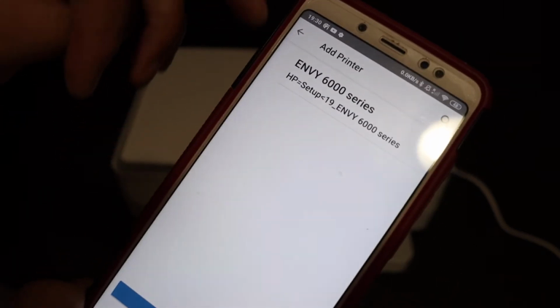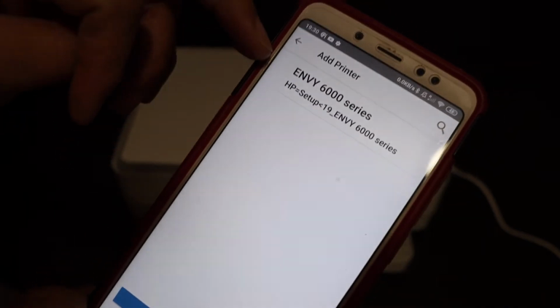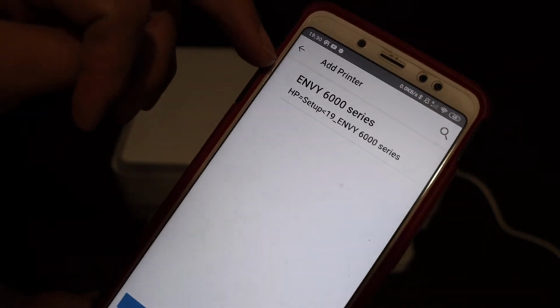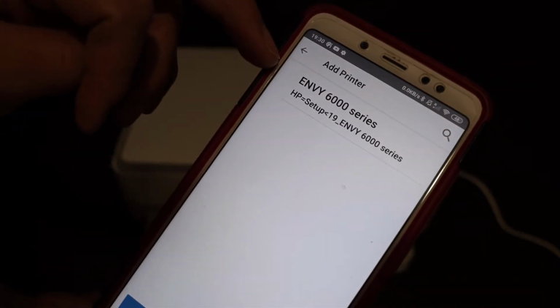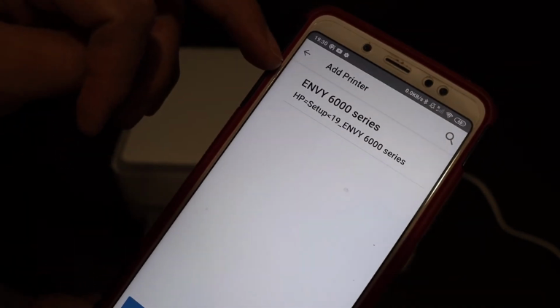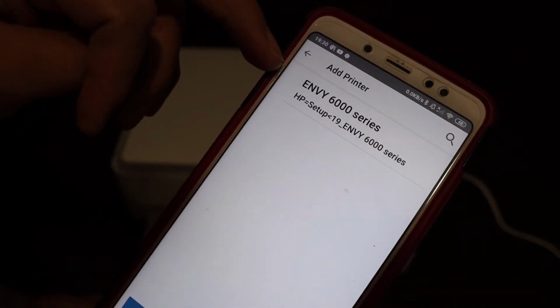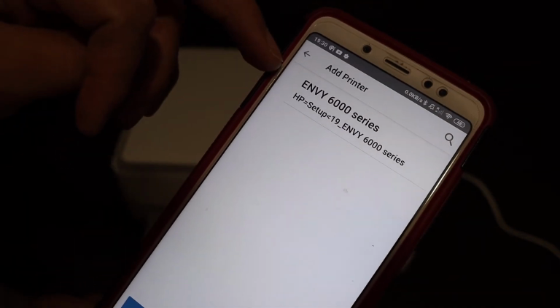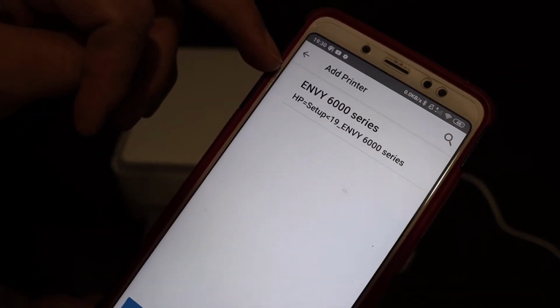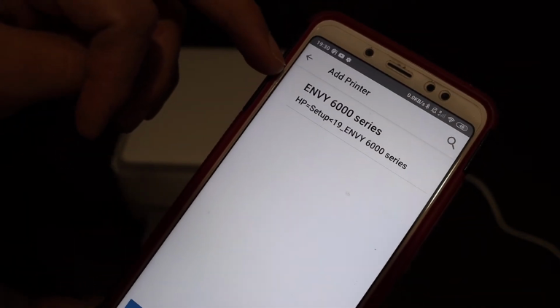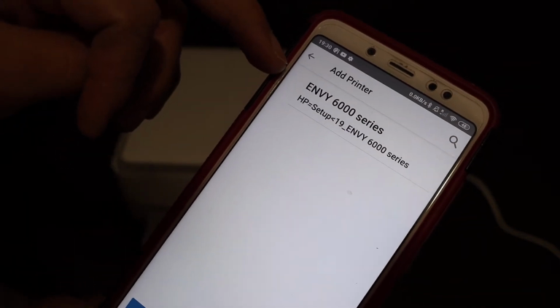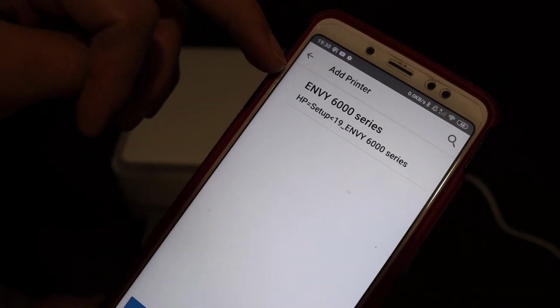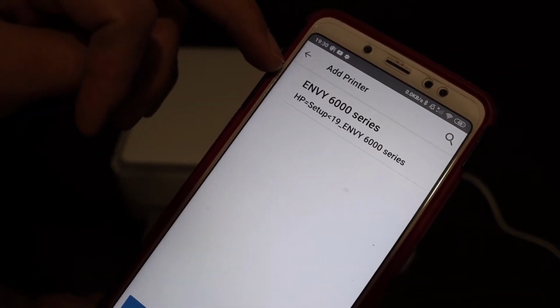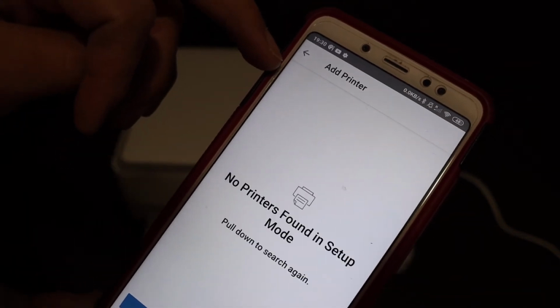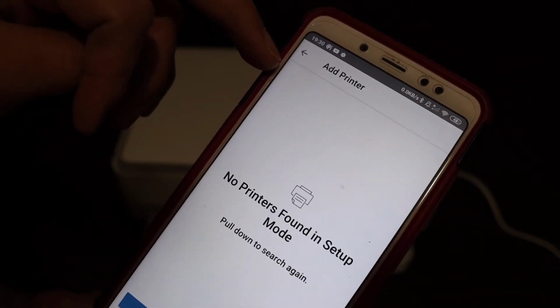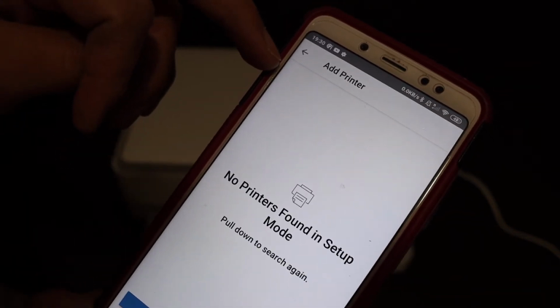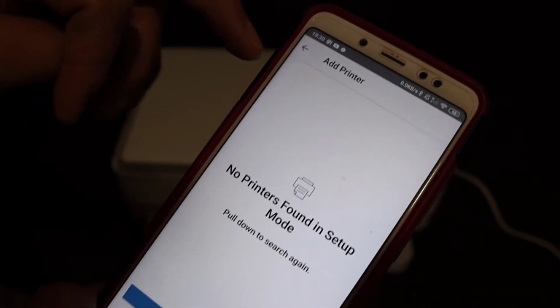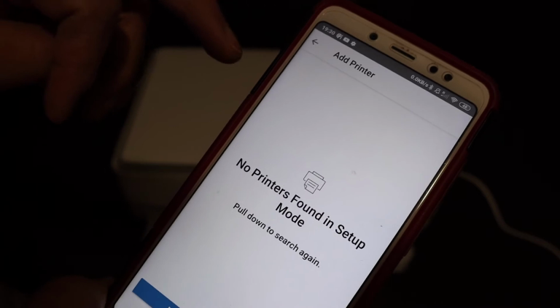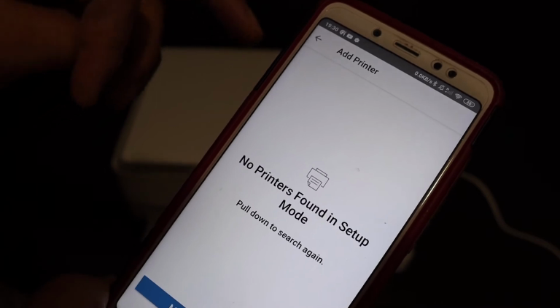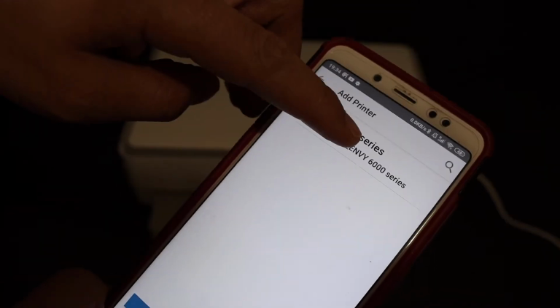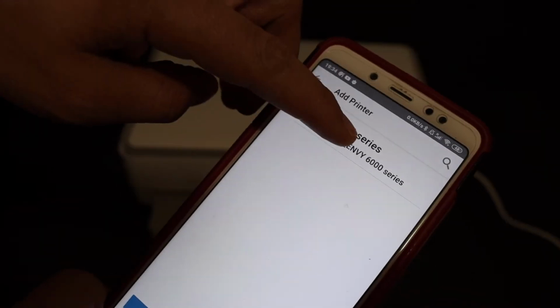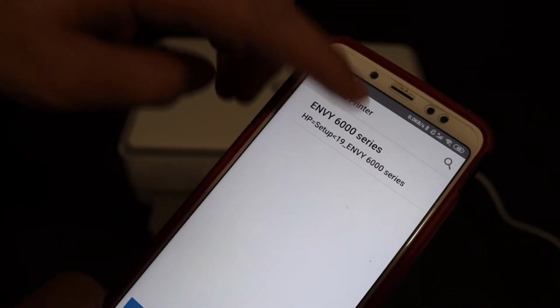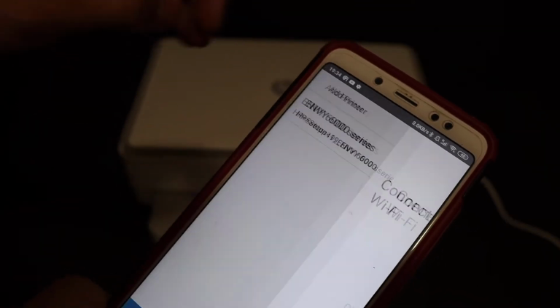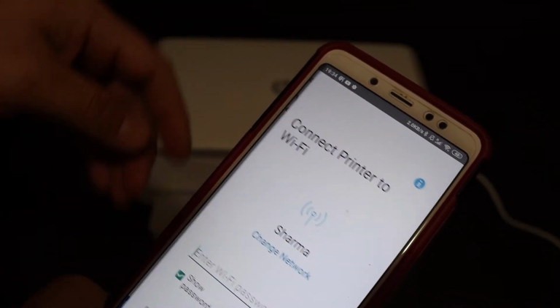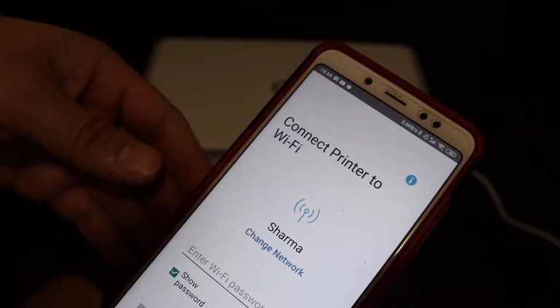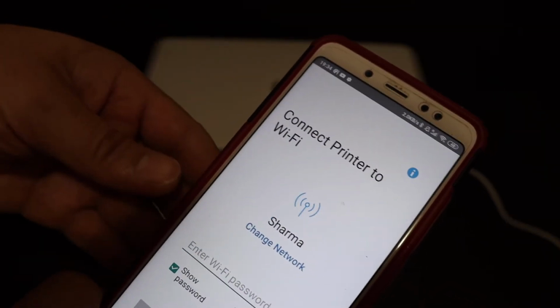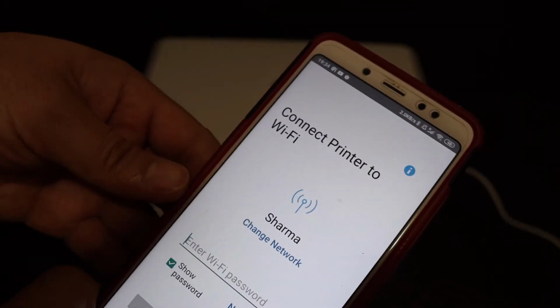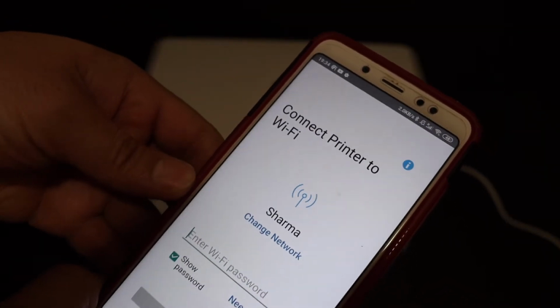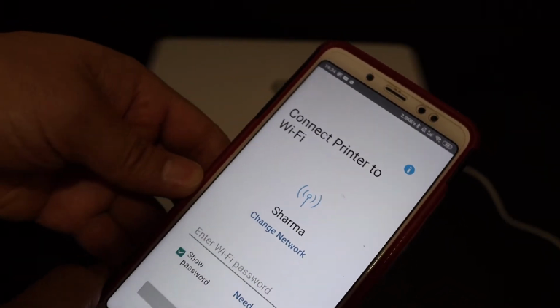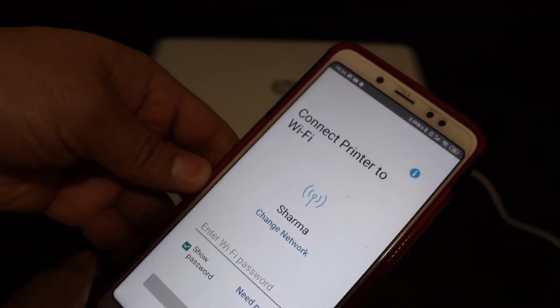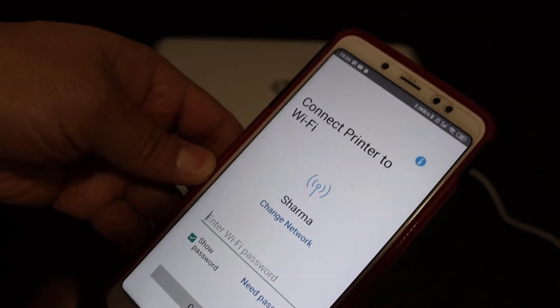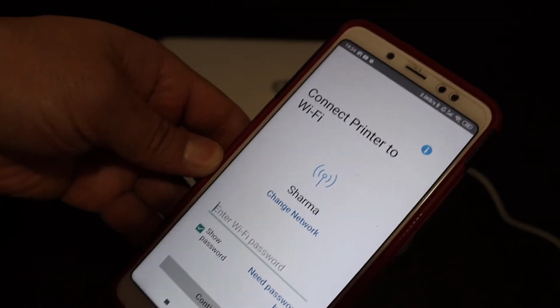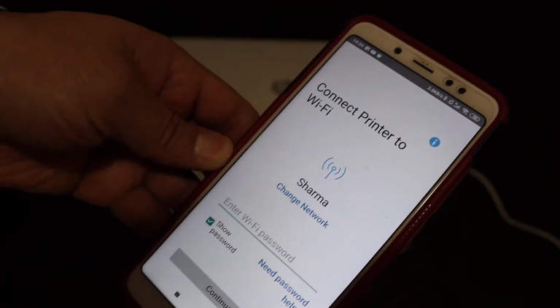It will display the name of the printer — HP Envy 6000 series. Click on that and it will show you the available network of your Android device.